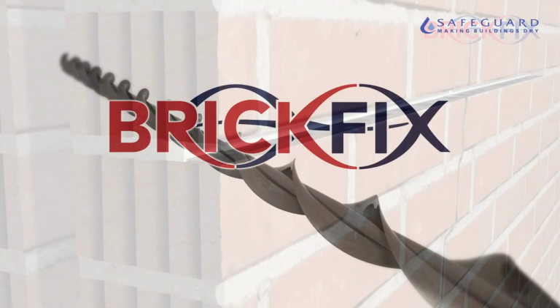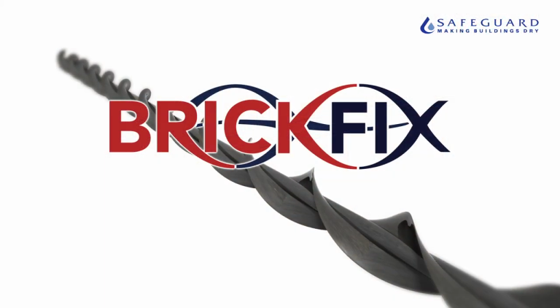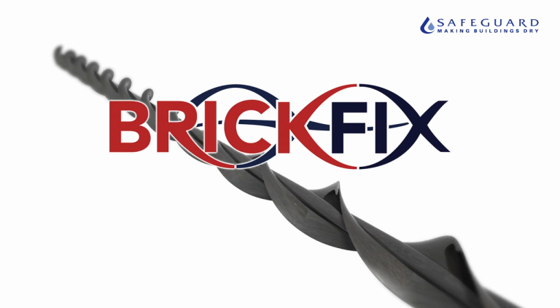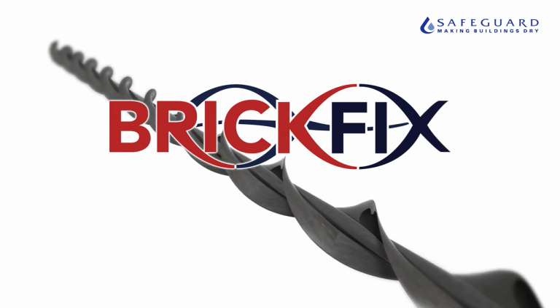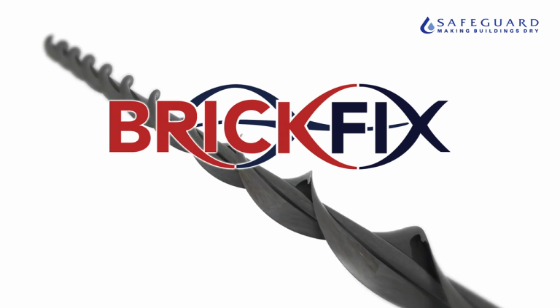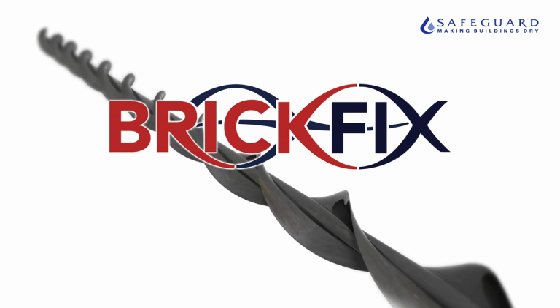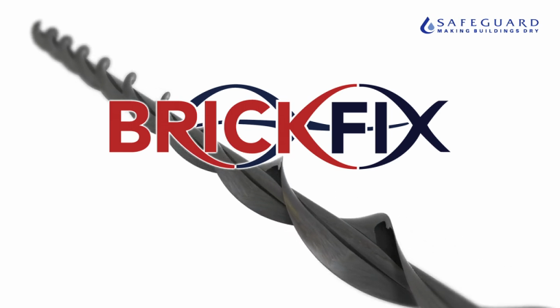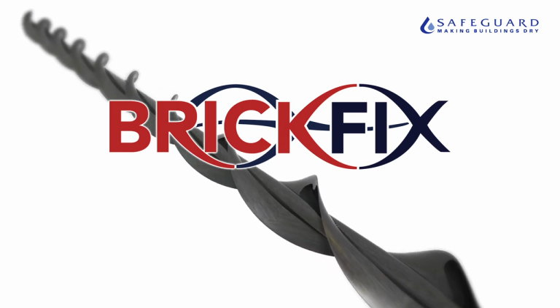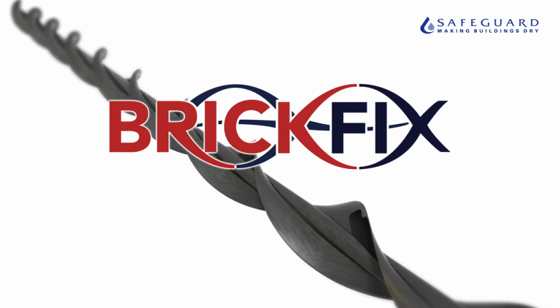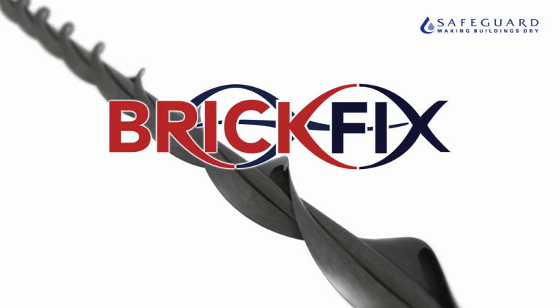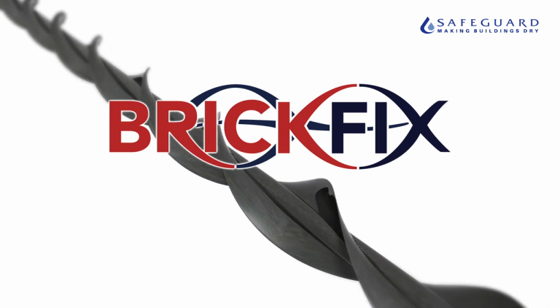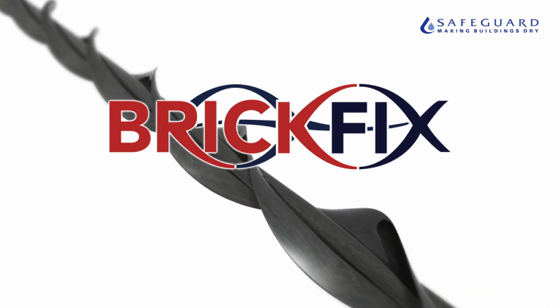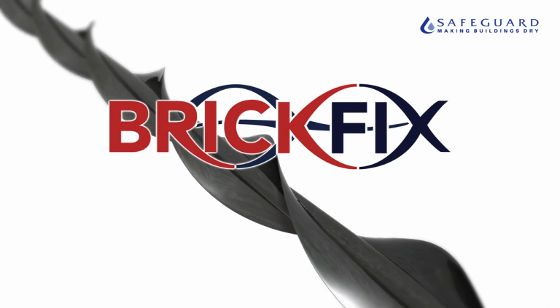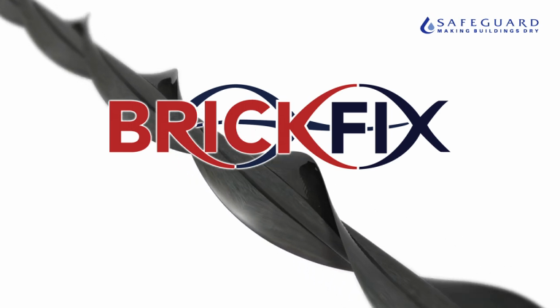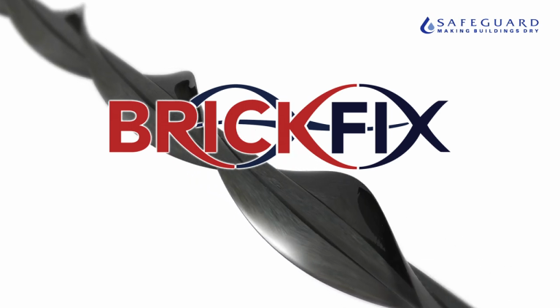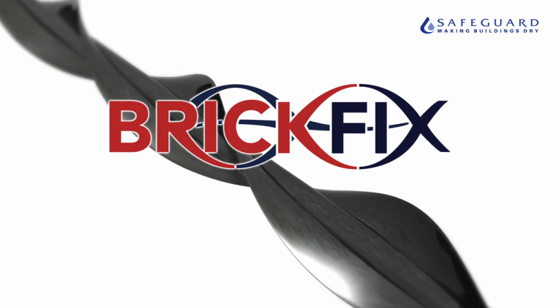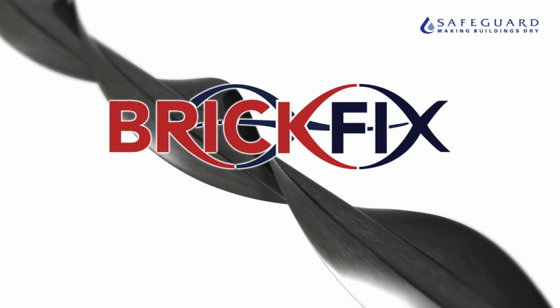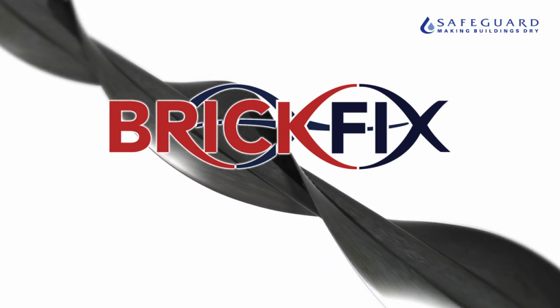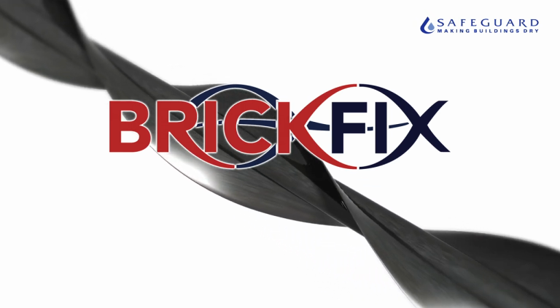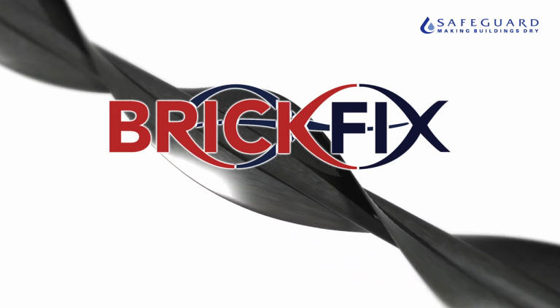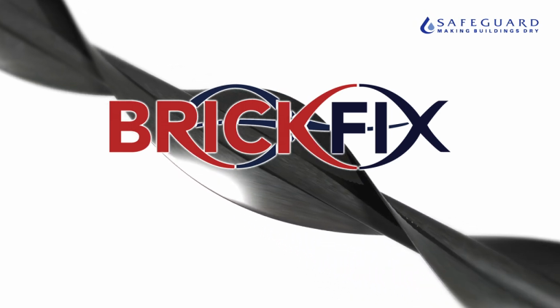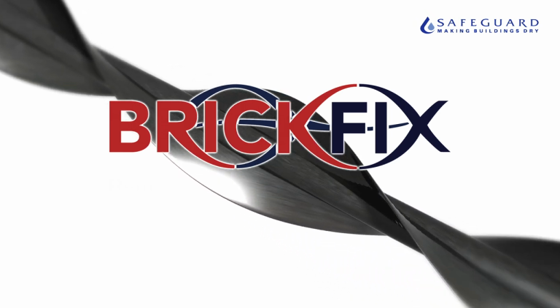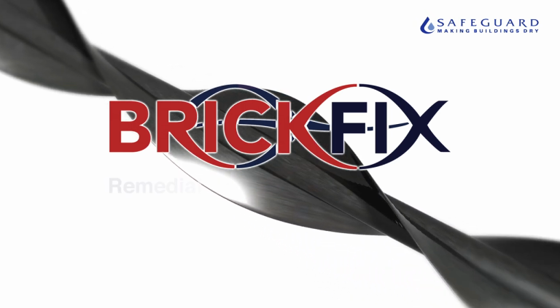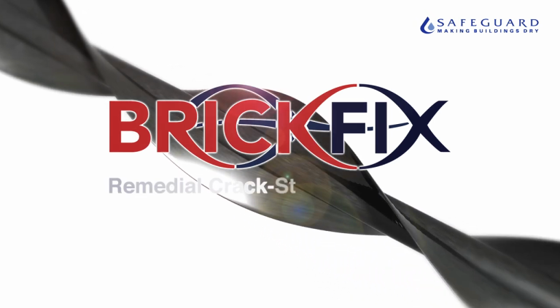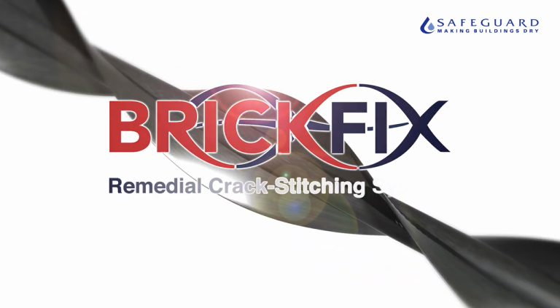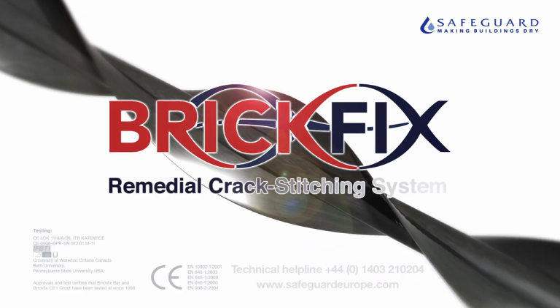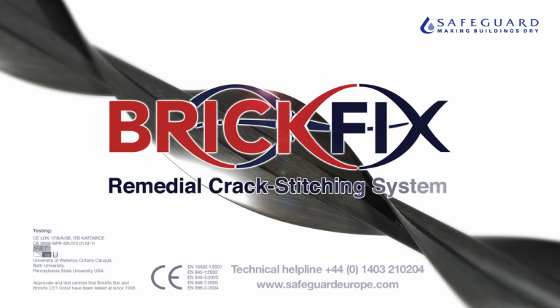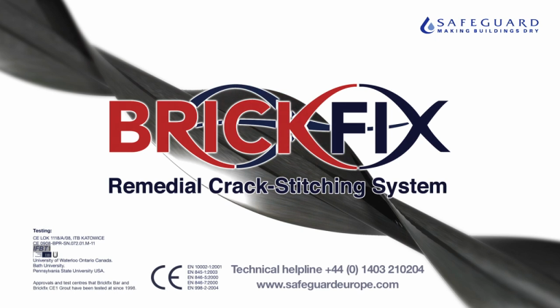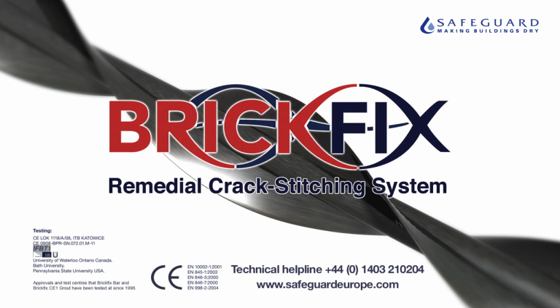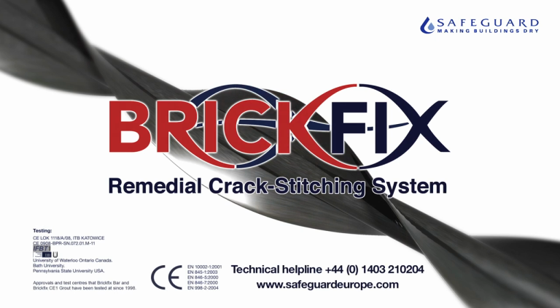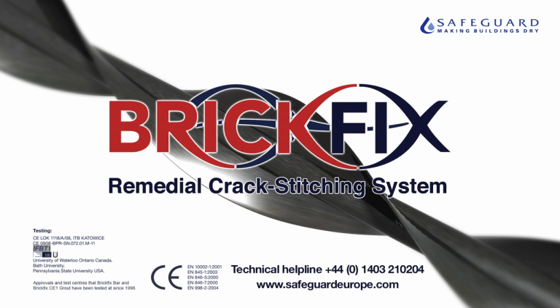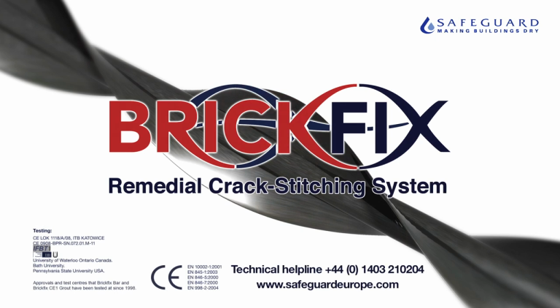Fast, easy and cost effective. BrickFix — remedial crack stitching system.